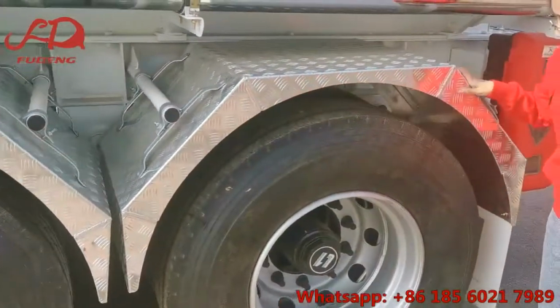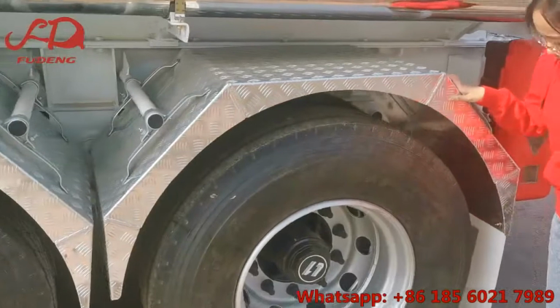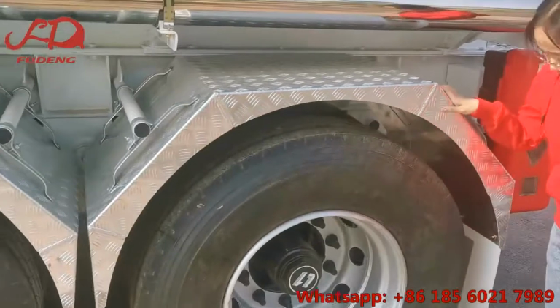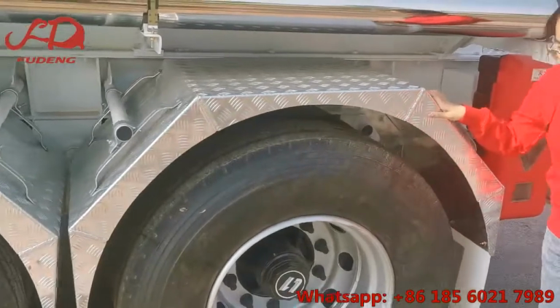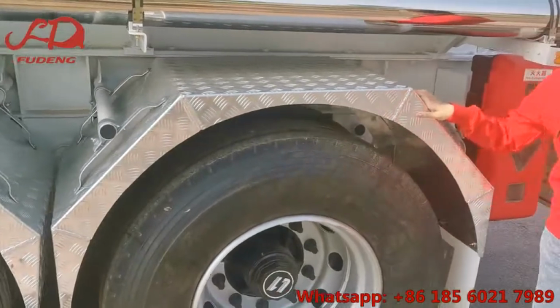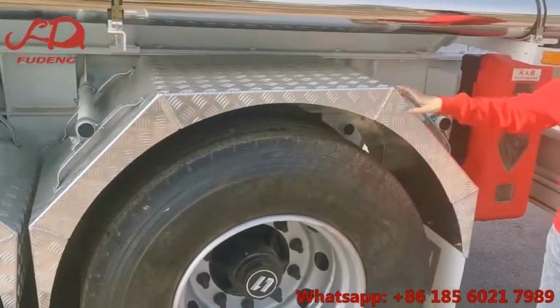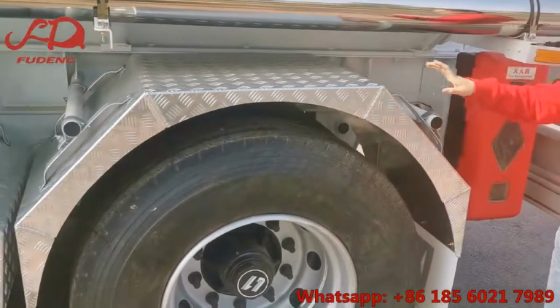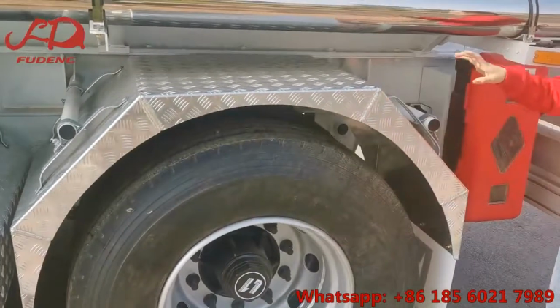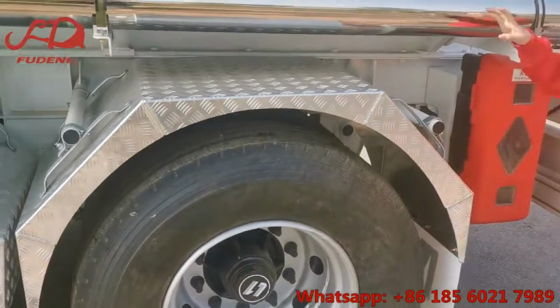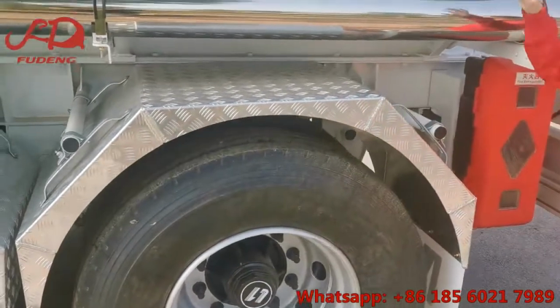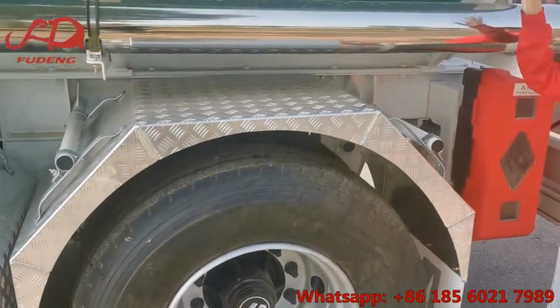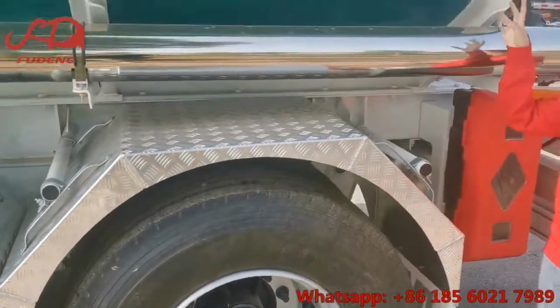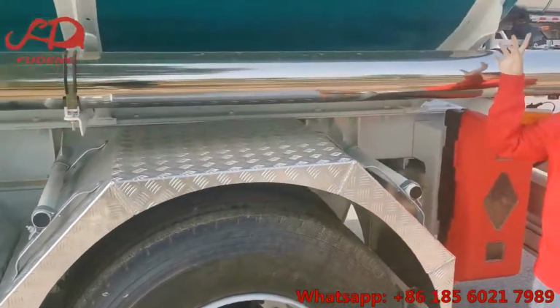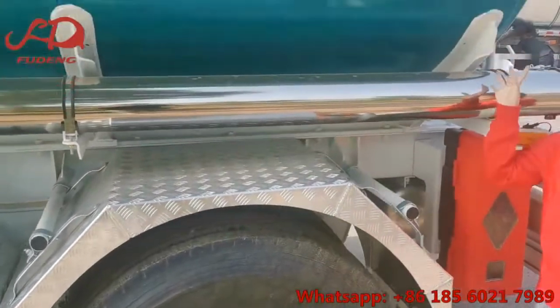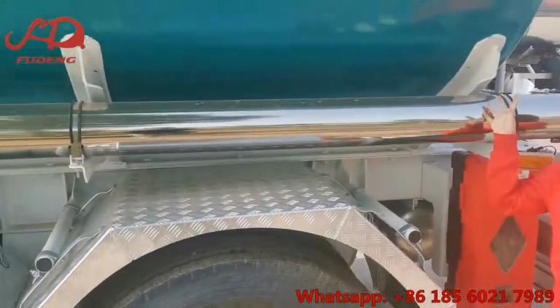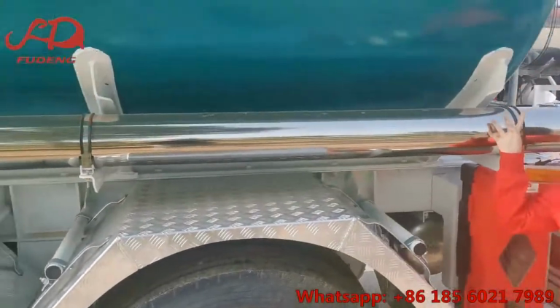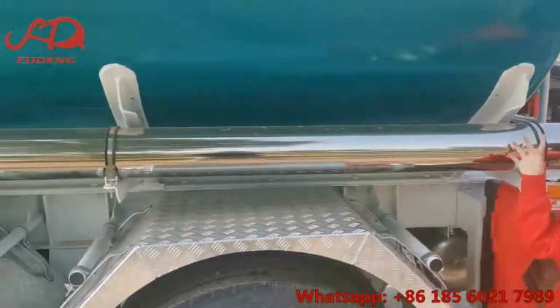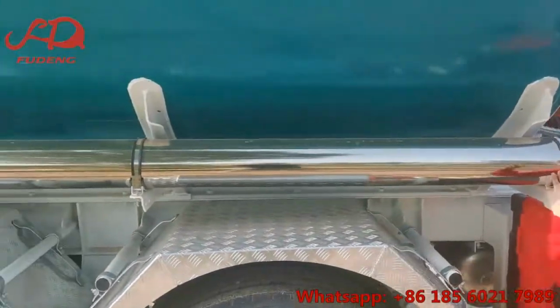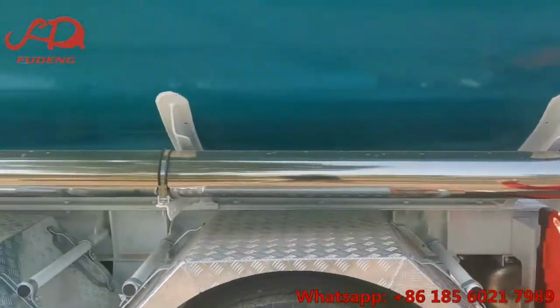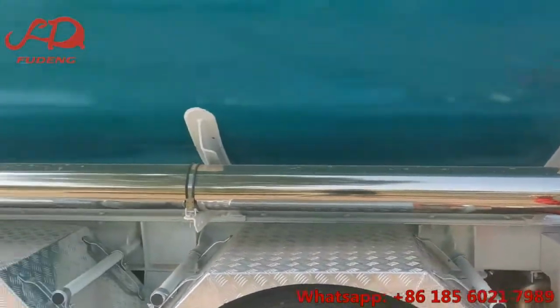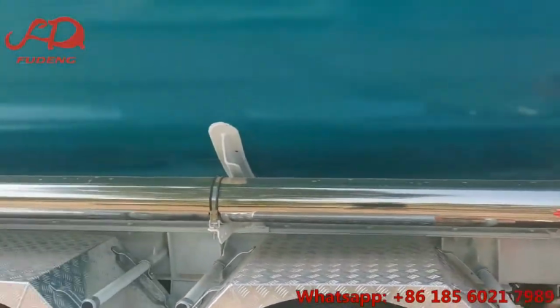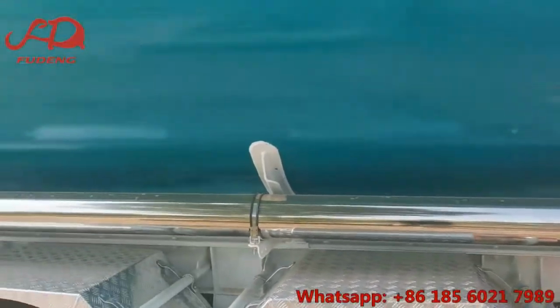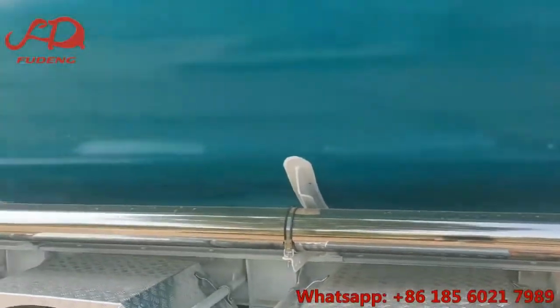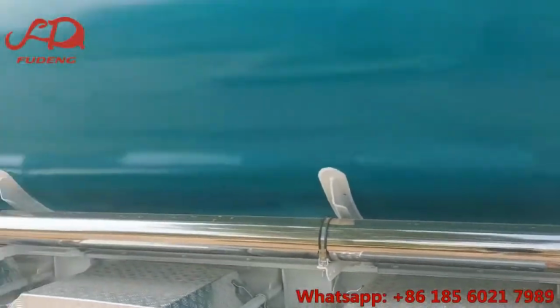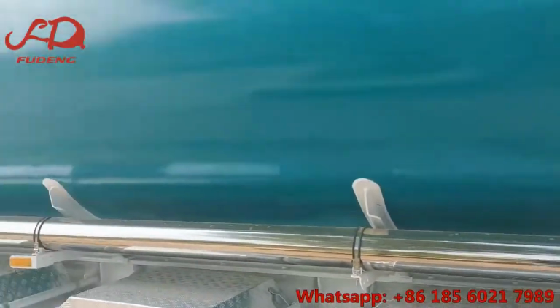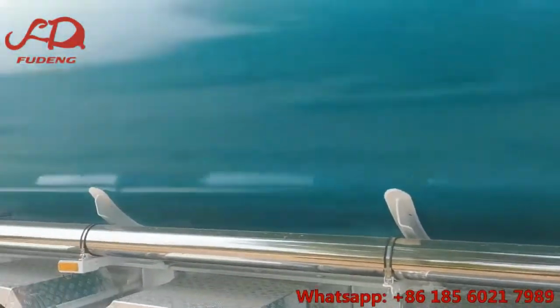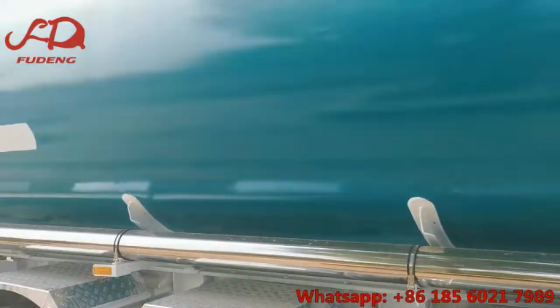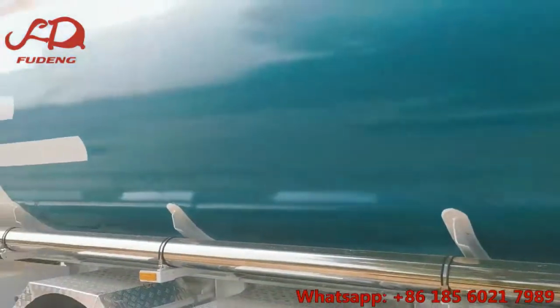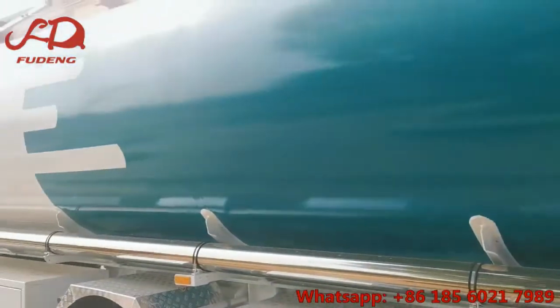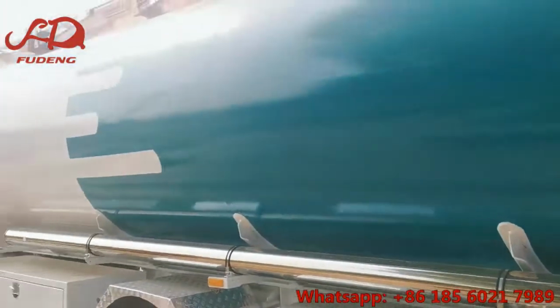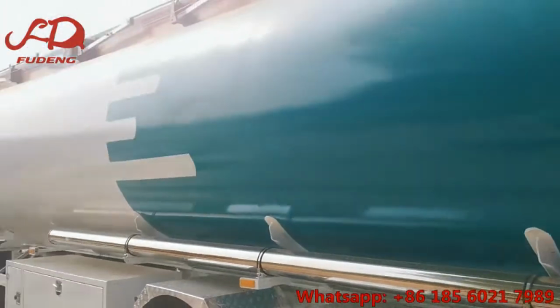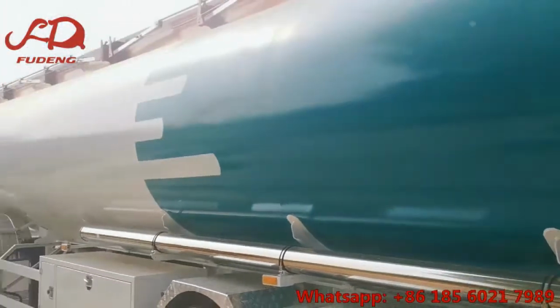If you are interested in our fuel tank trailers, welcome to contact us. Thank you.